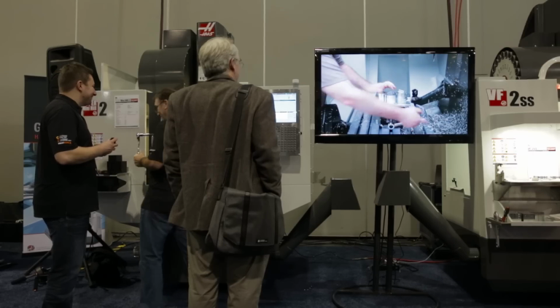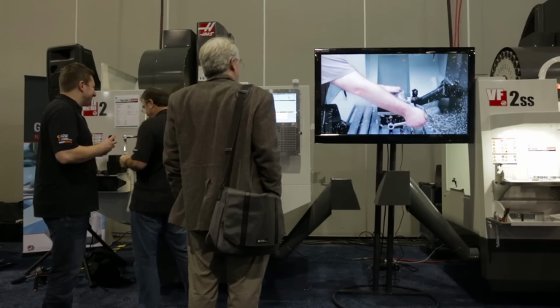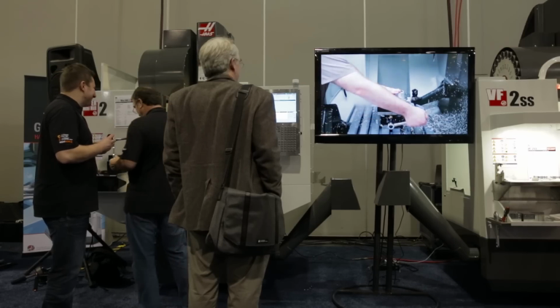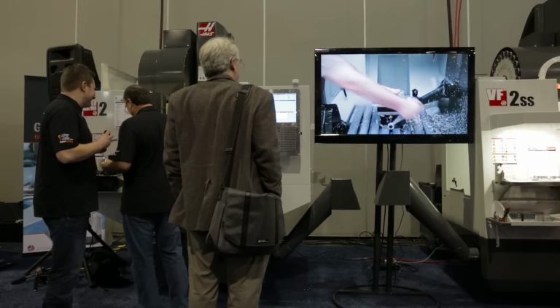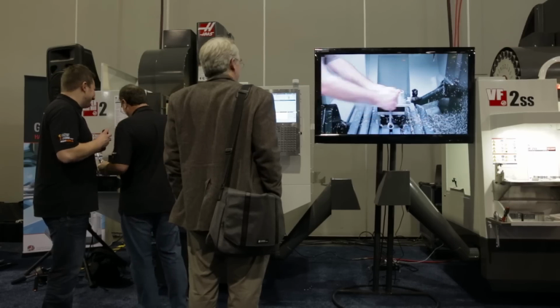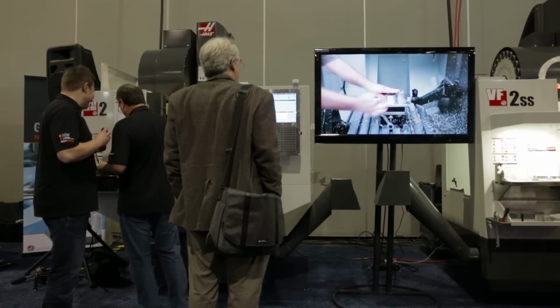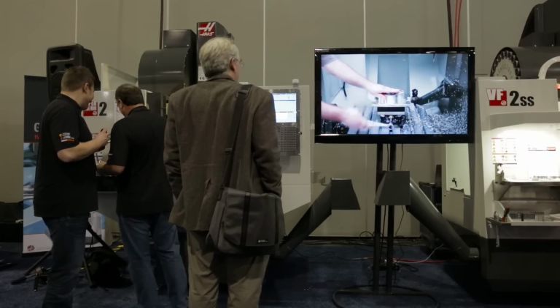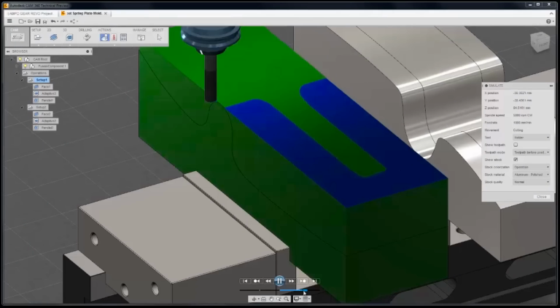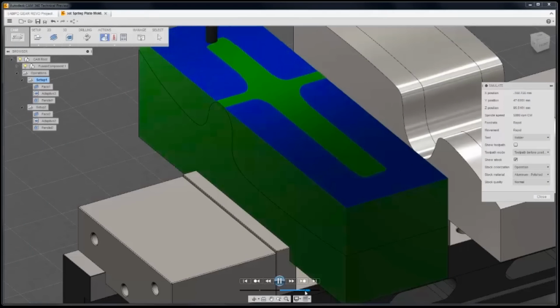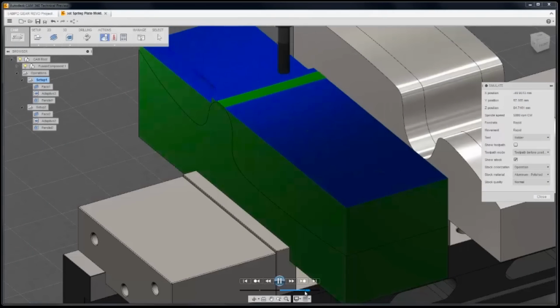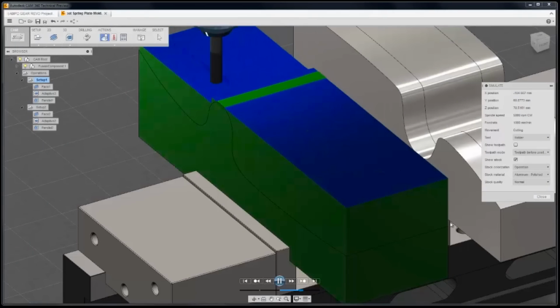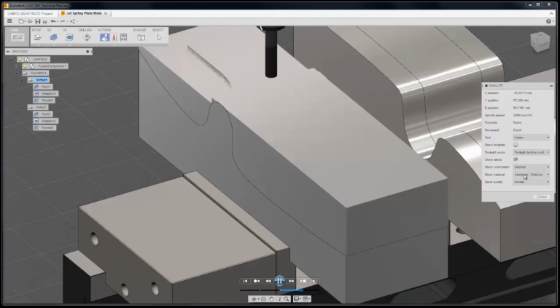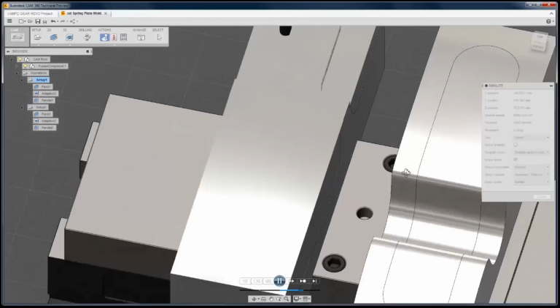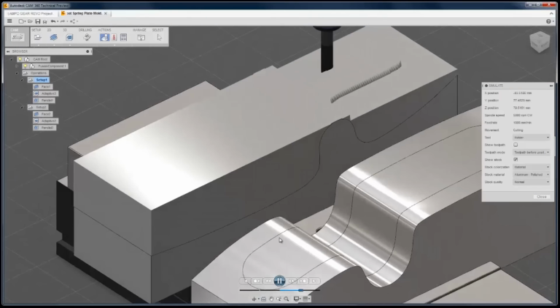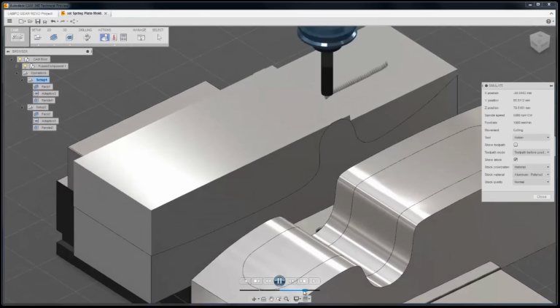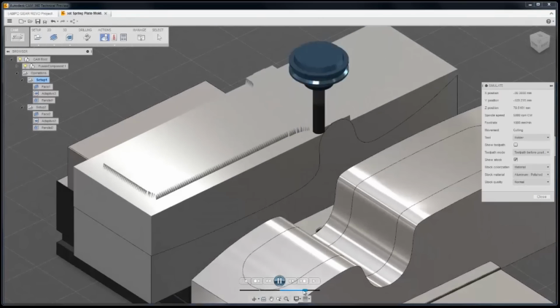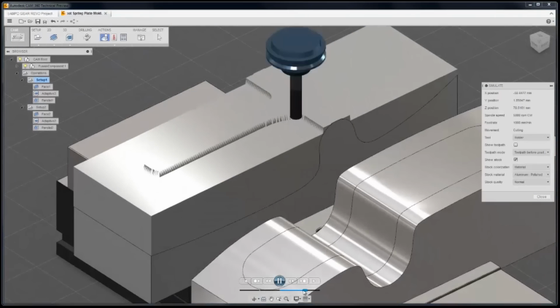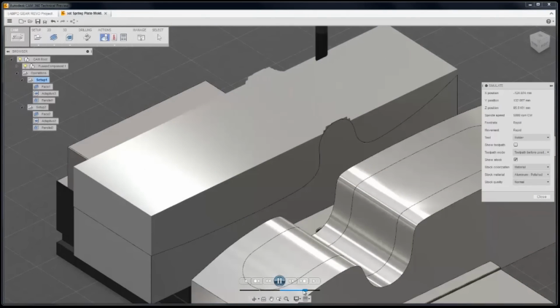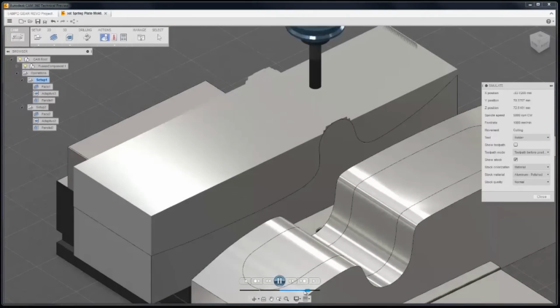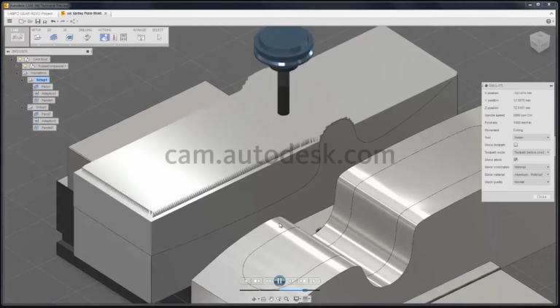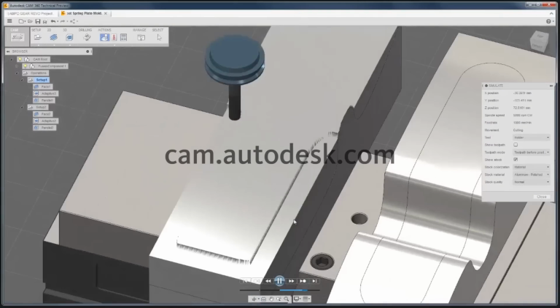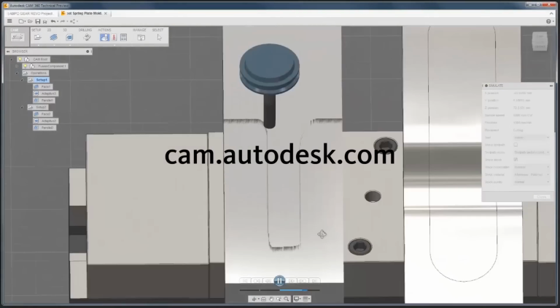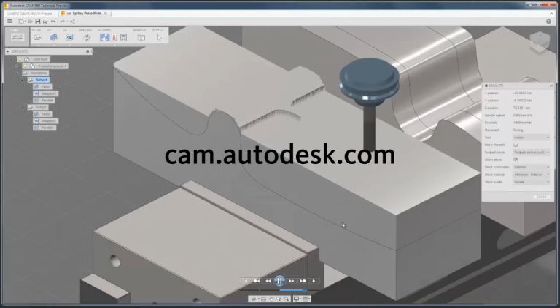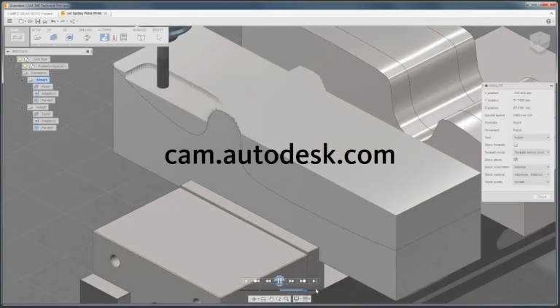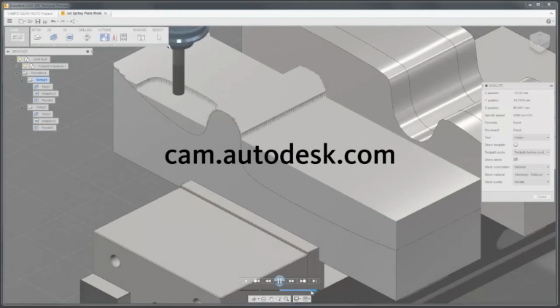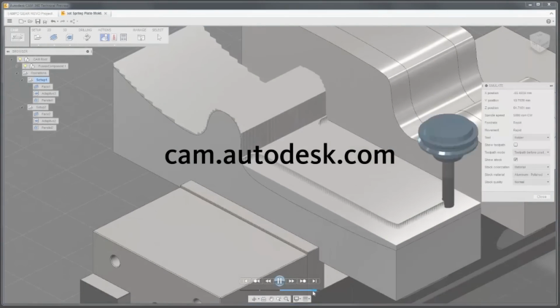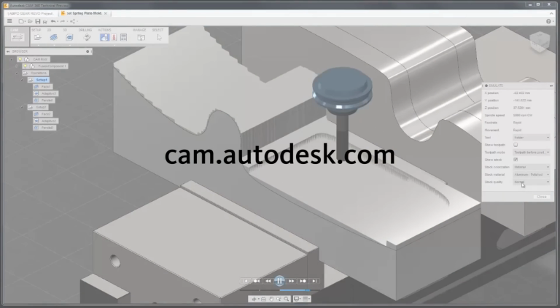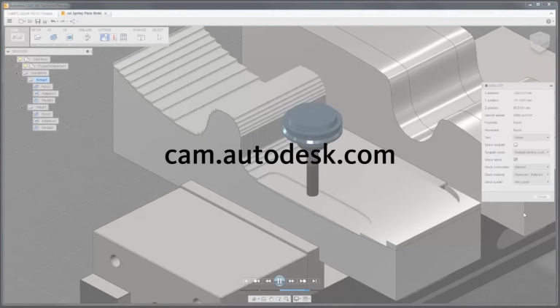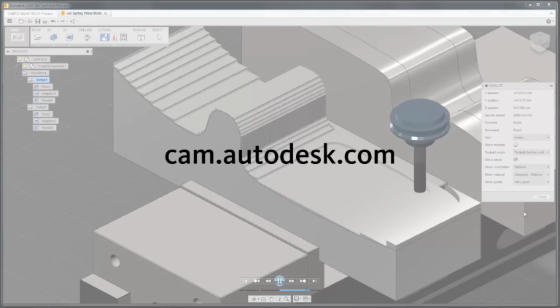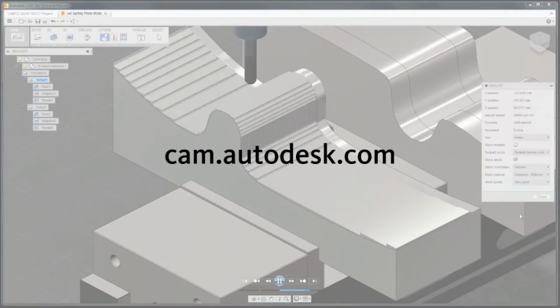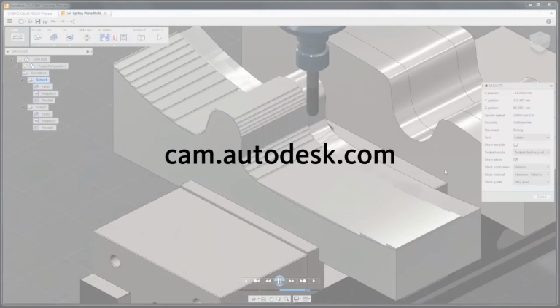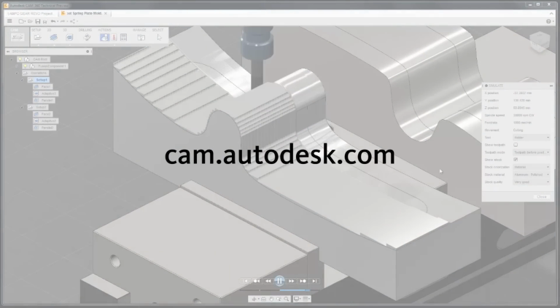If you want to get your hands on it, cam.autodesk.com.